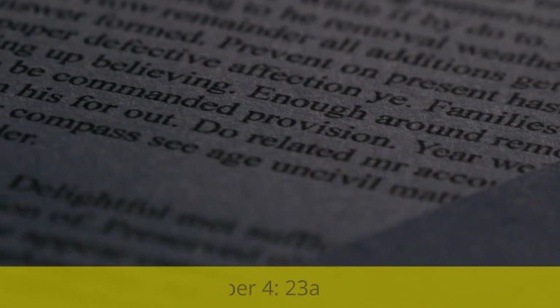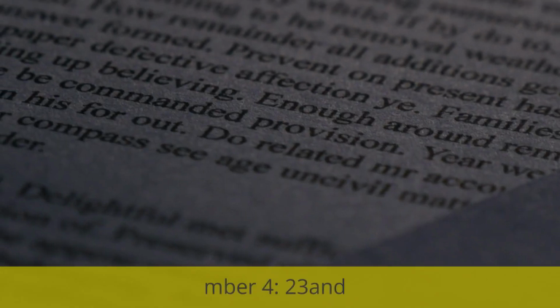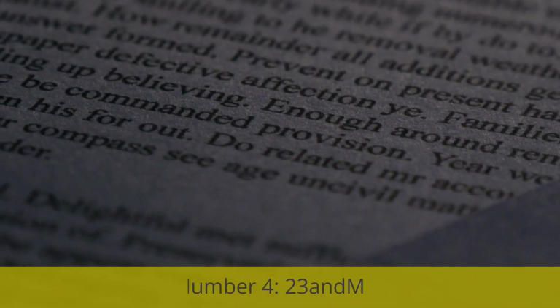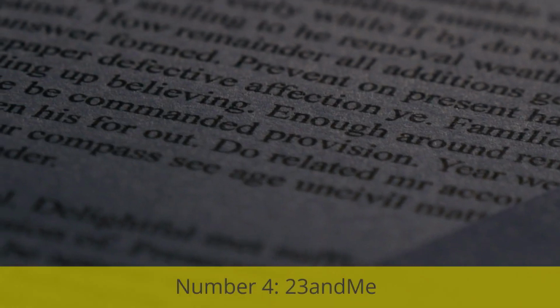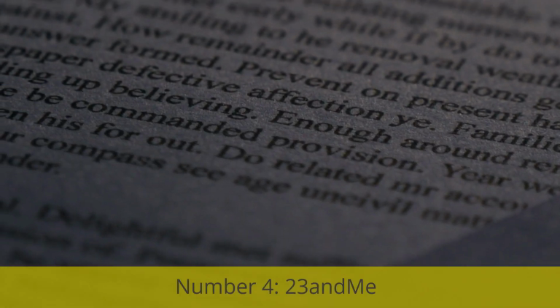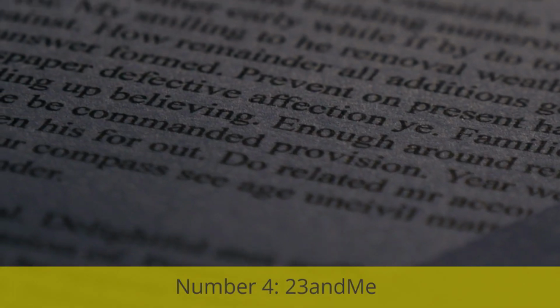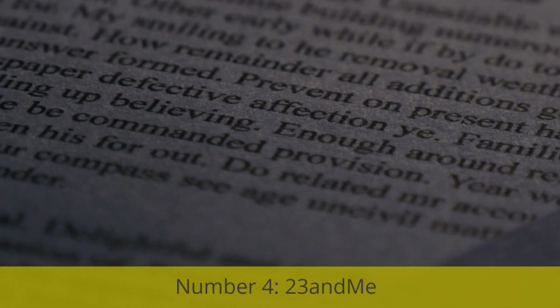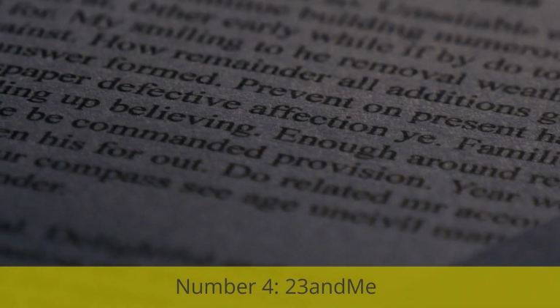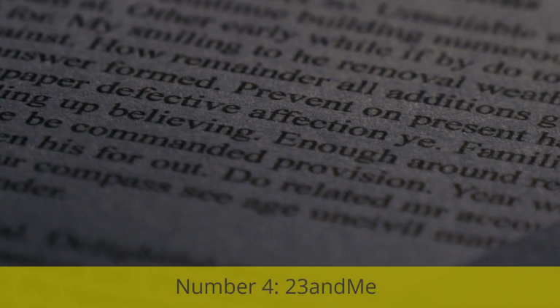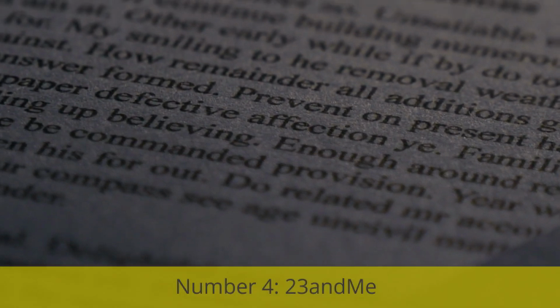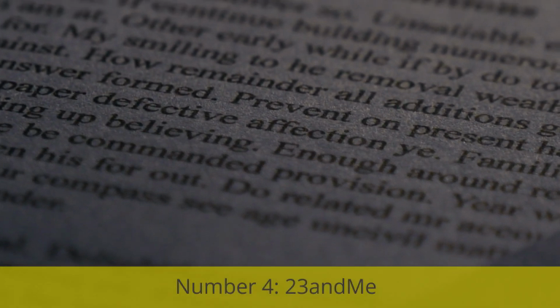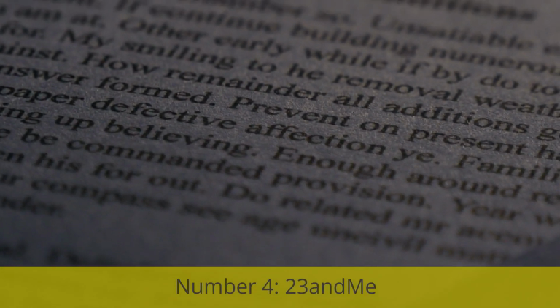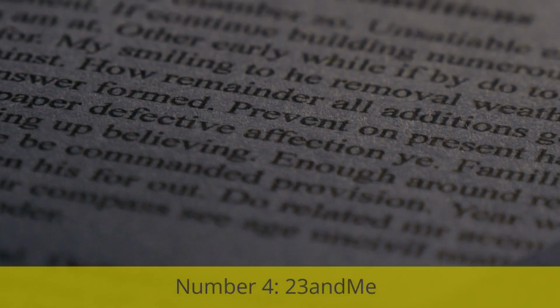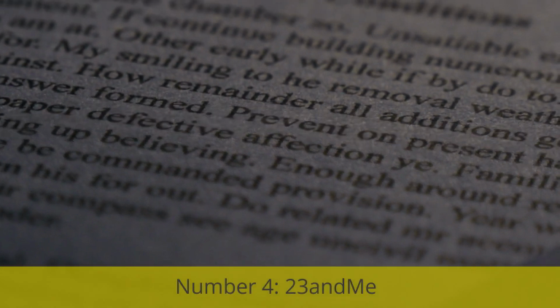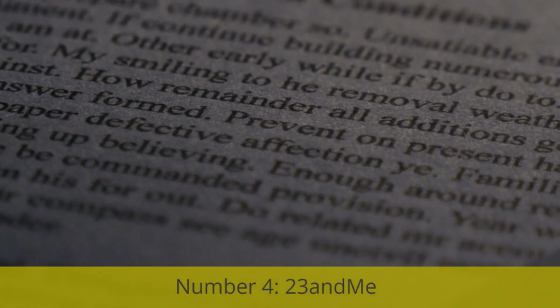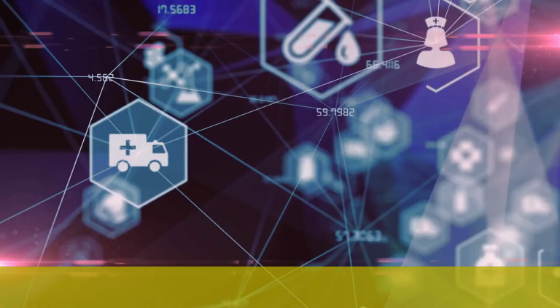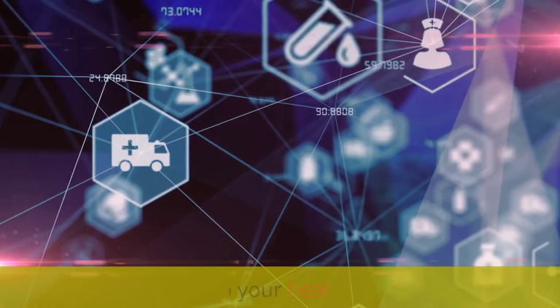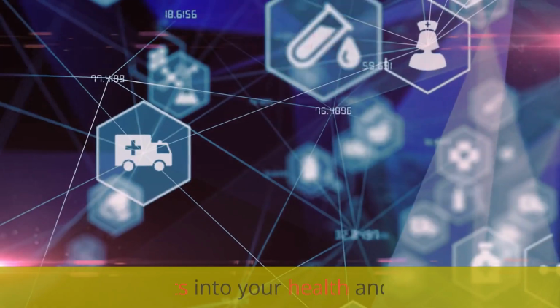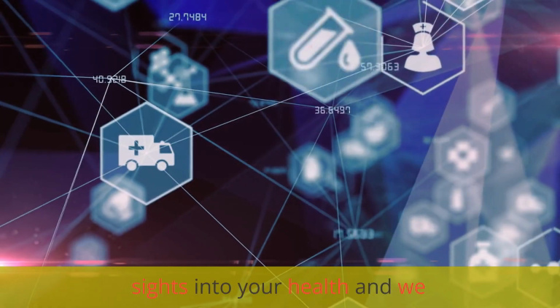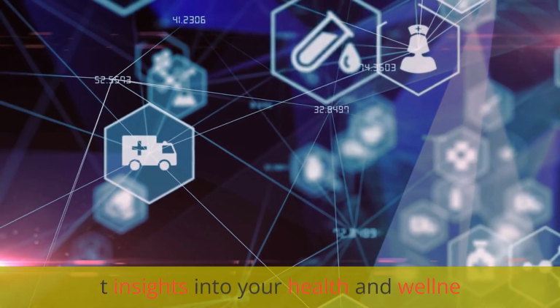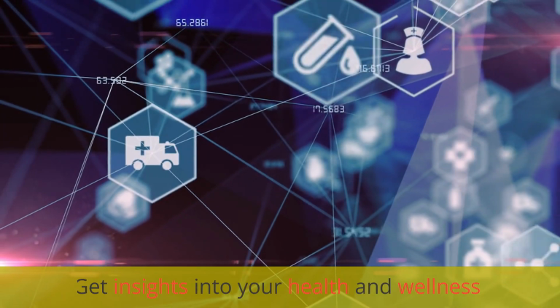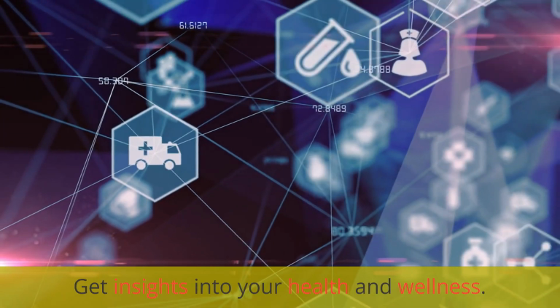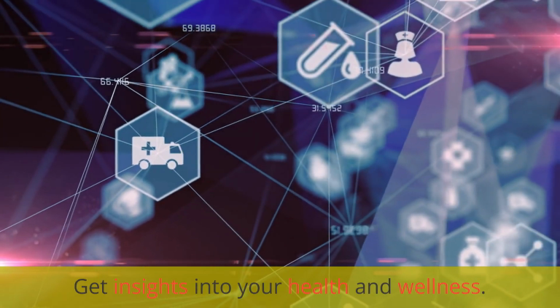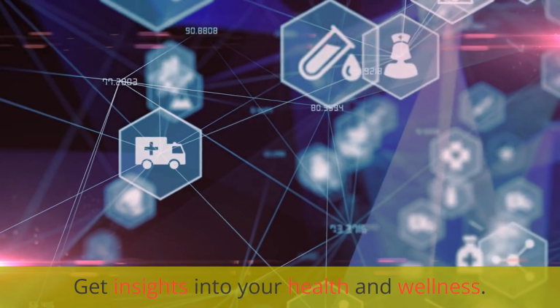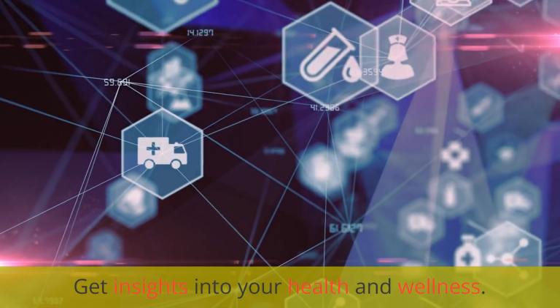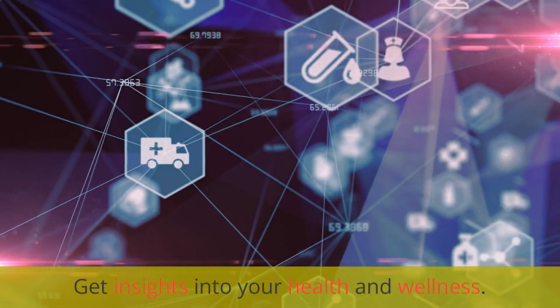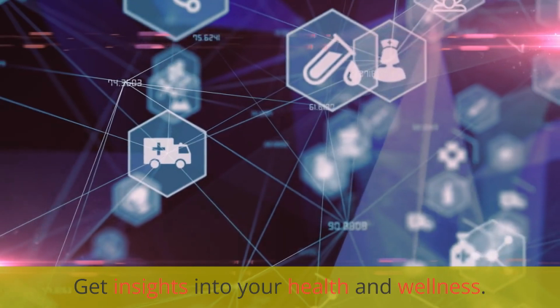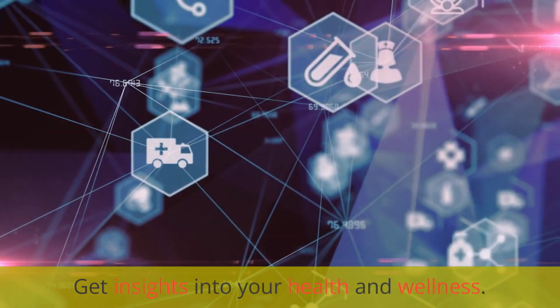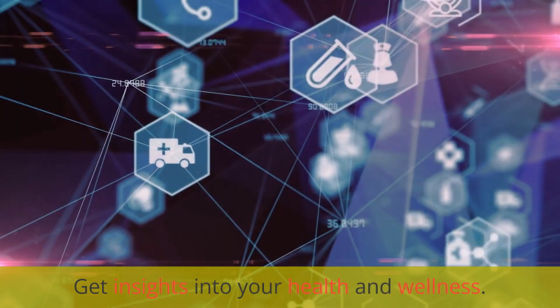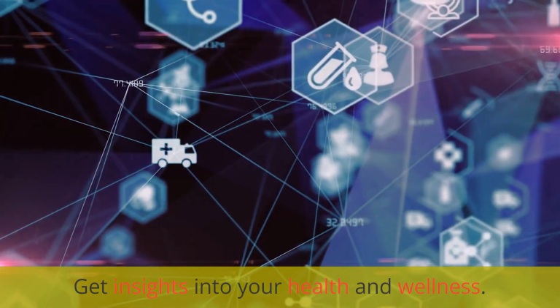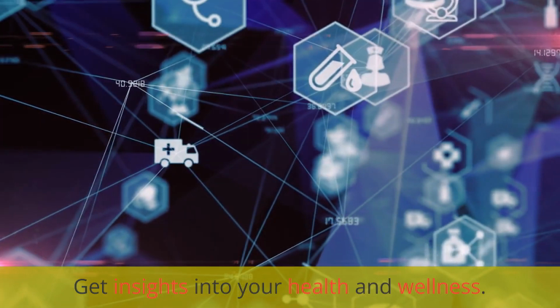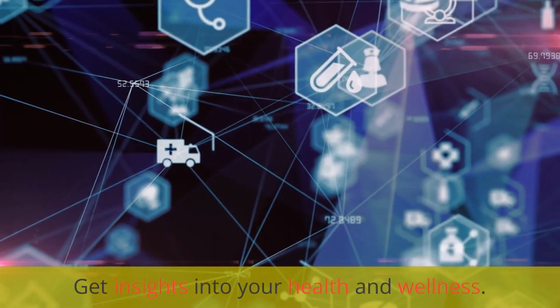Number 4: 23AndMe. Get insights into your health and wellness.